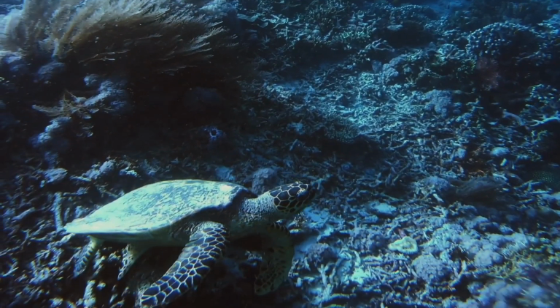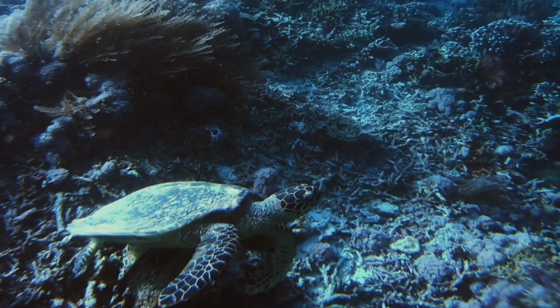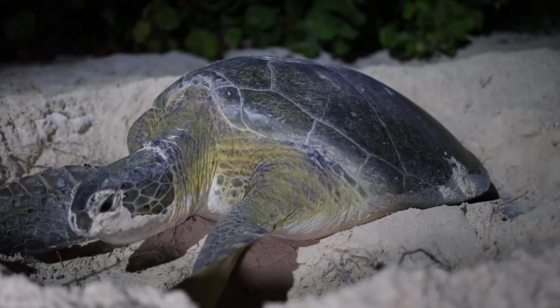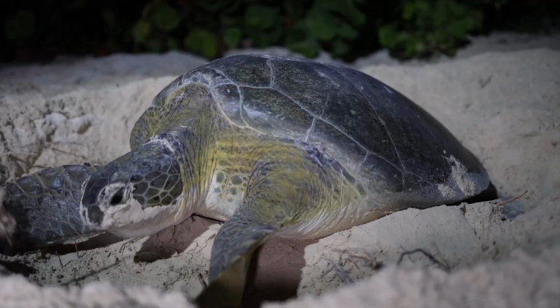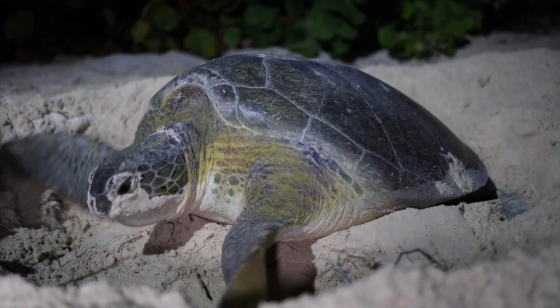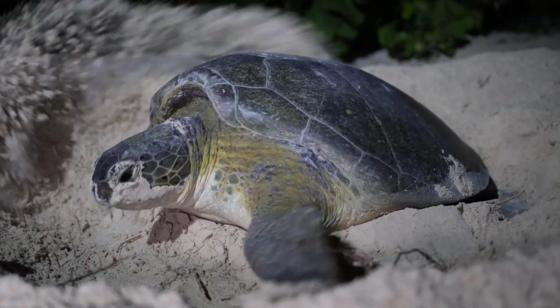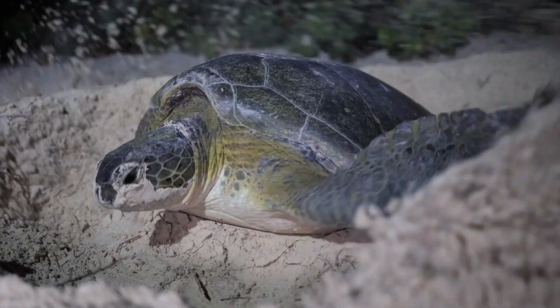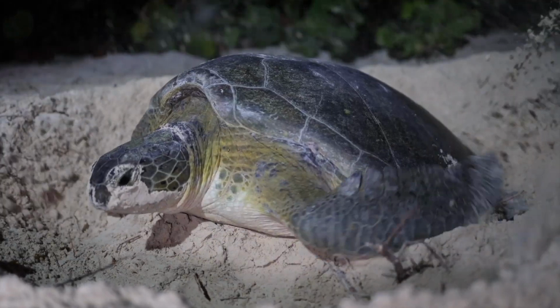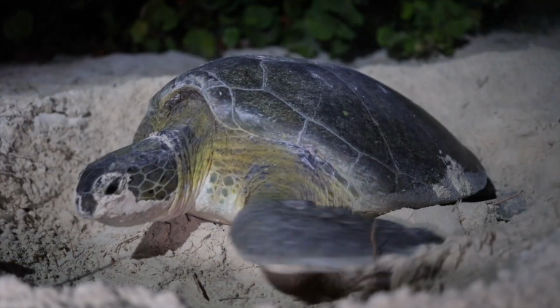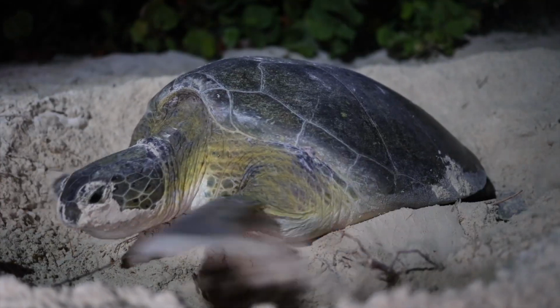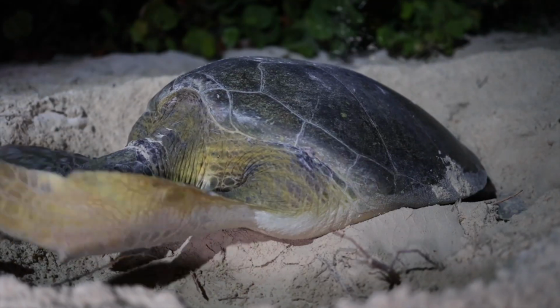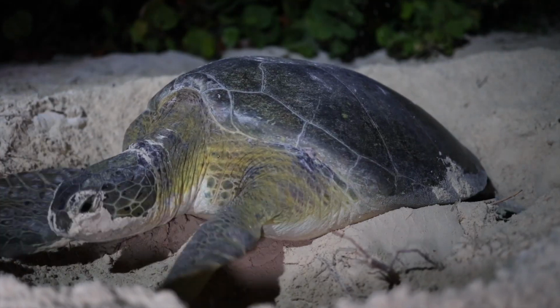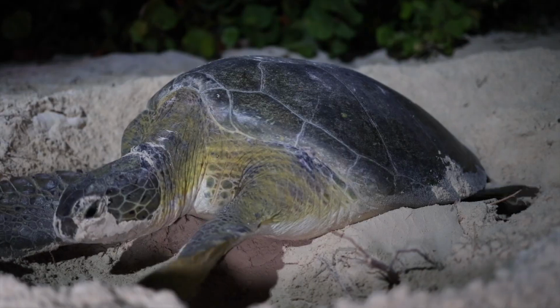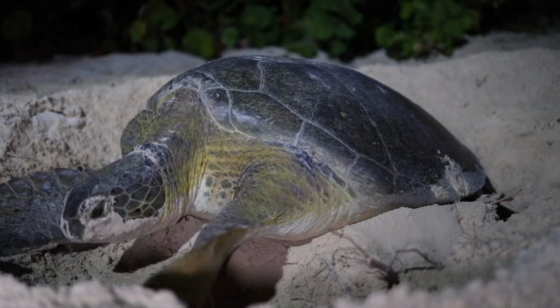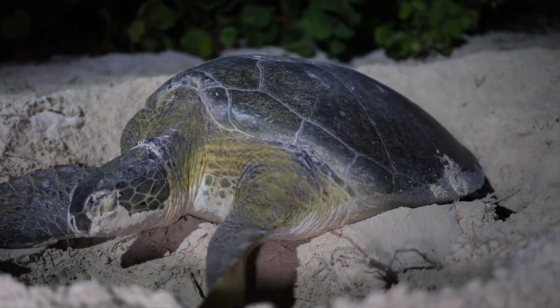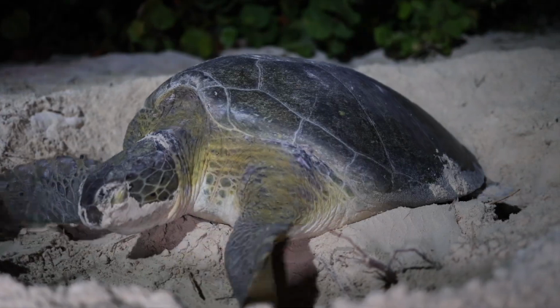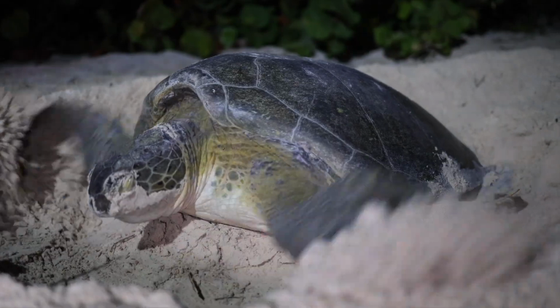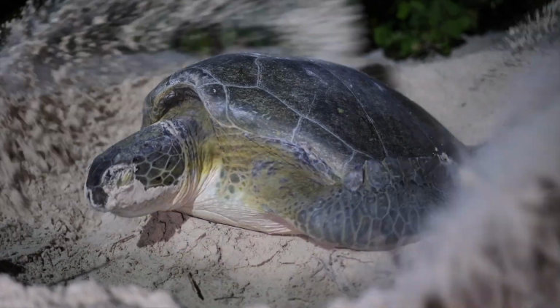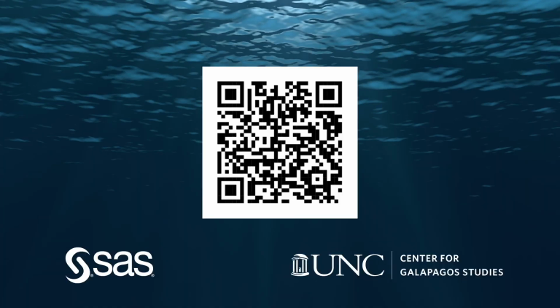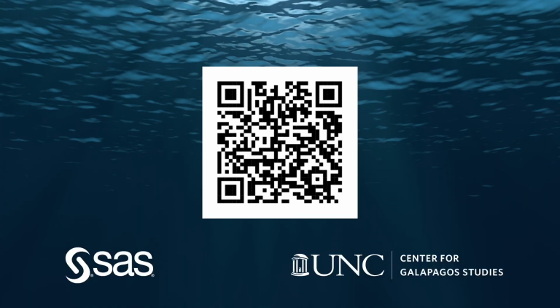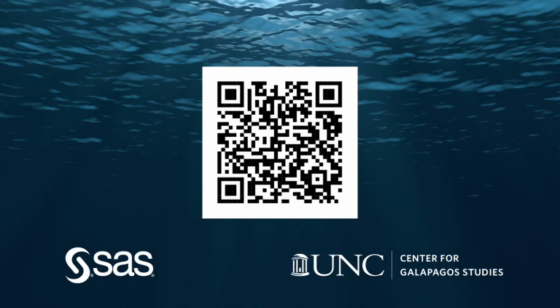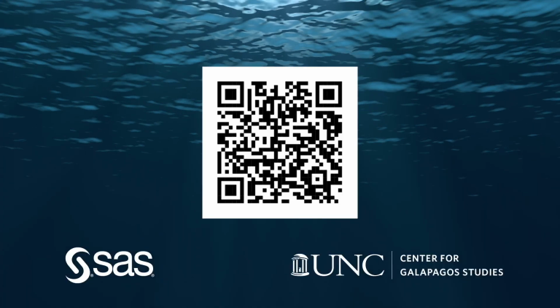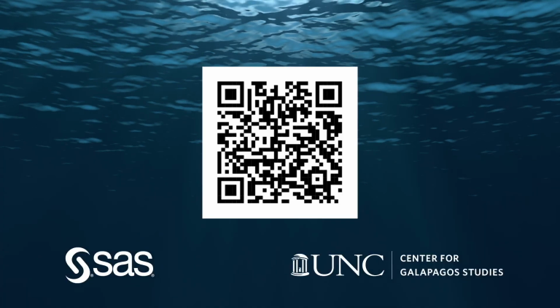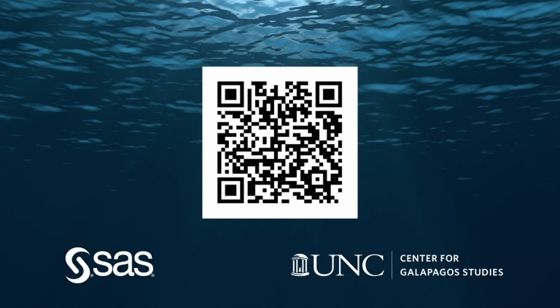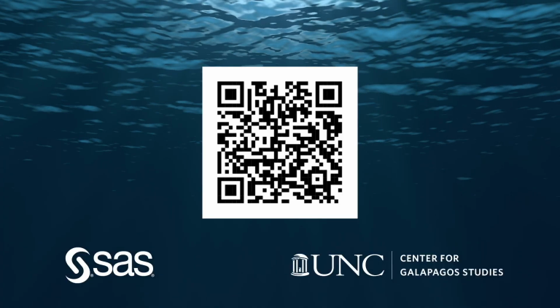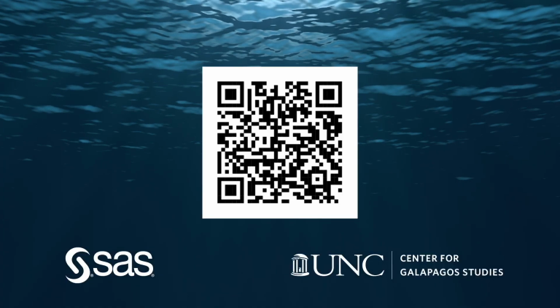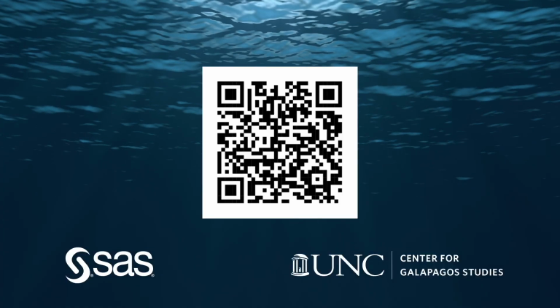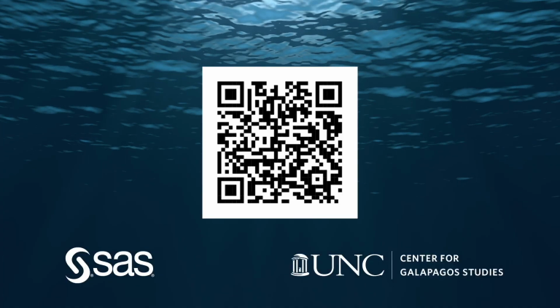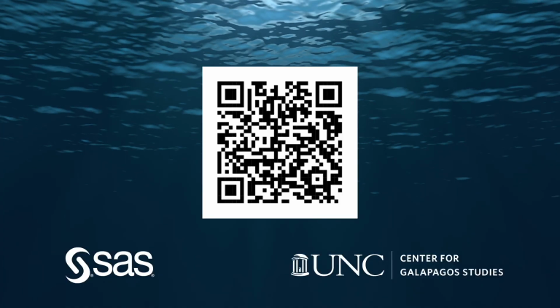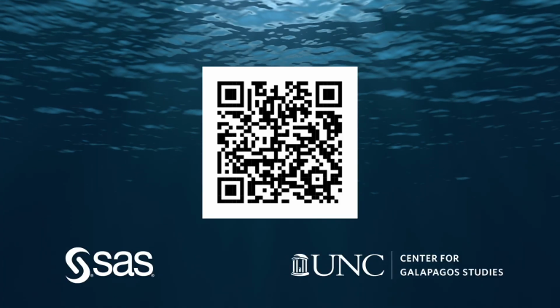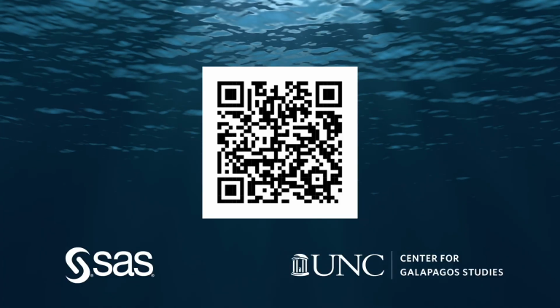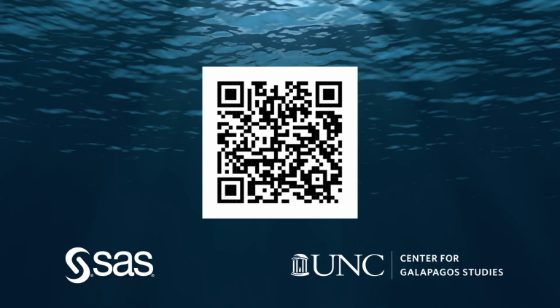So come out of your shell, citizen scientists. Just scan the QR code to dive into the app and get started.